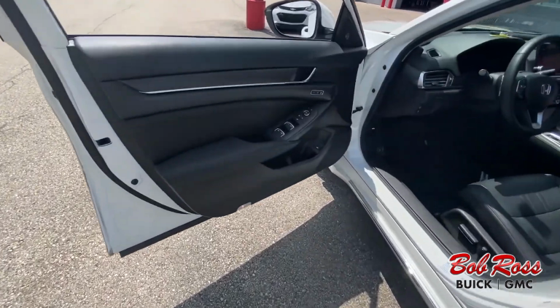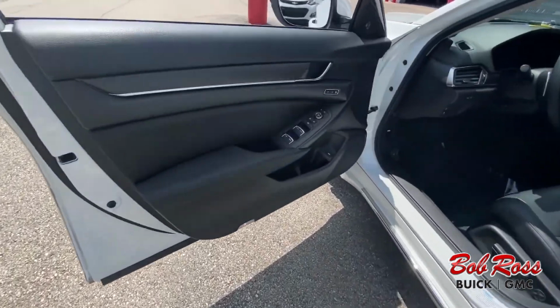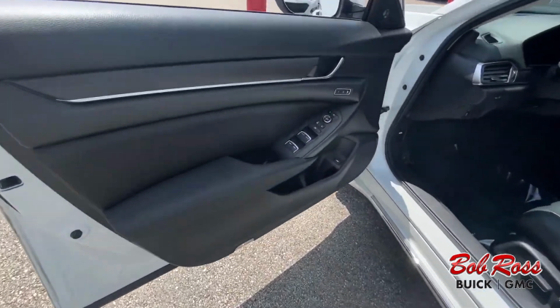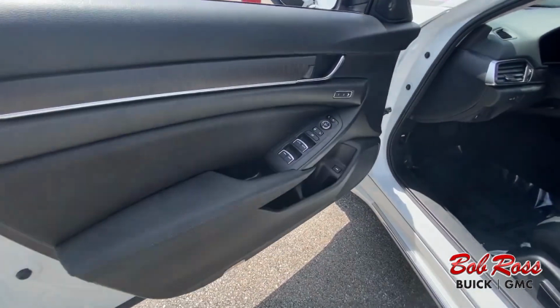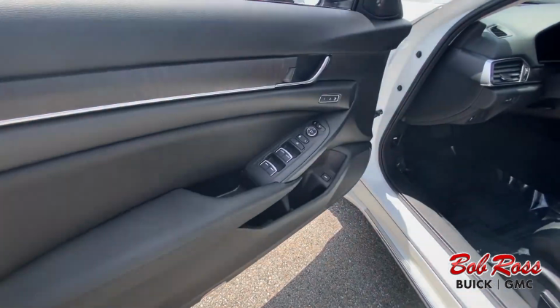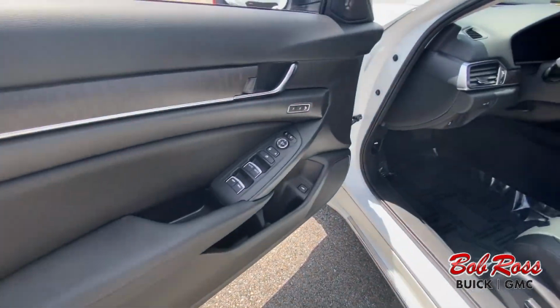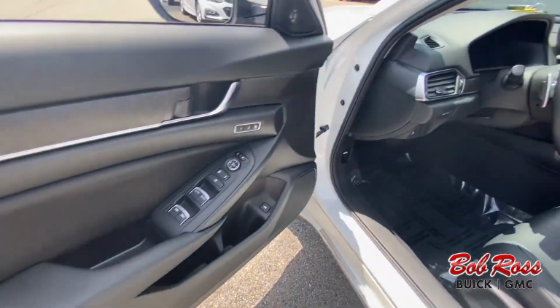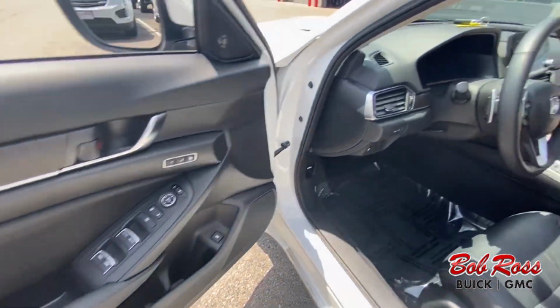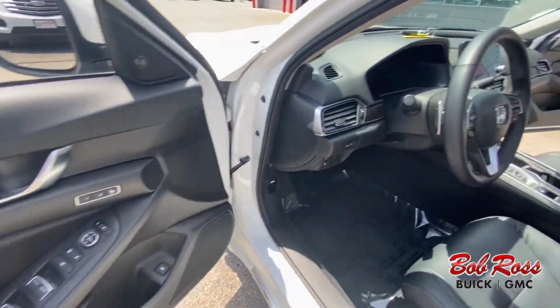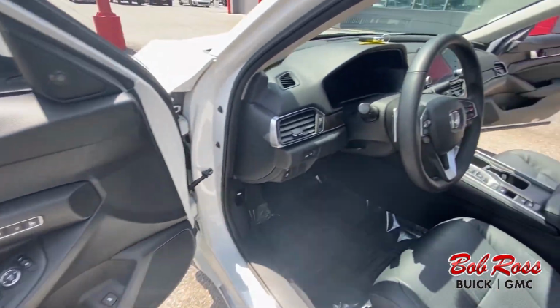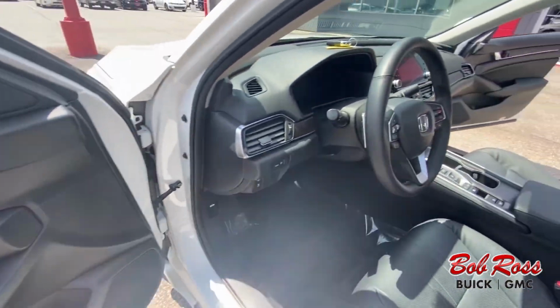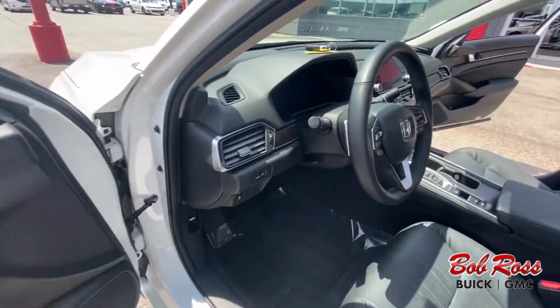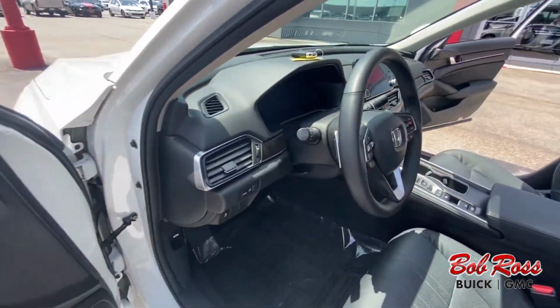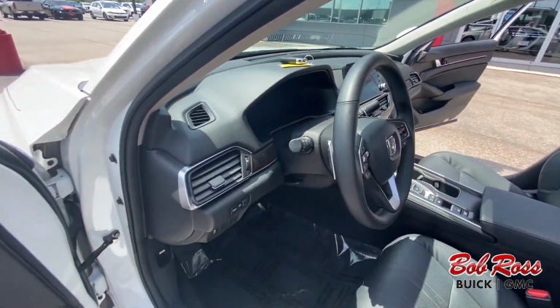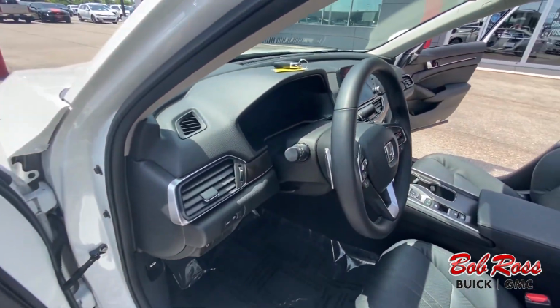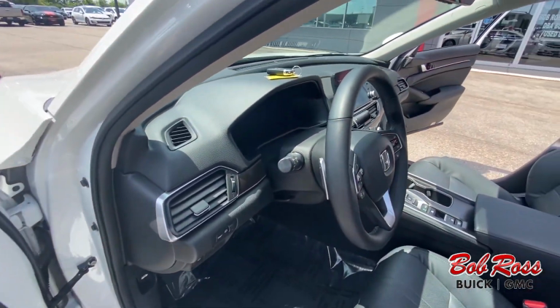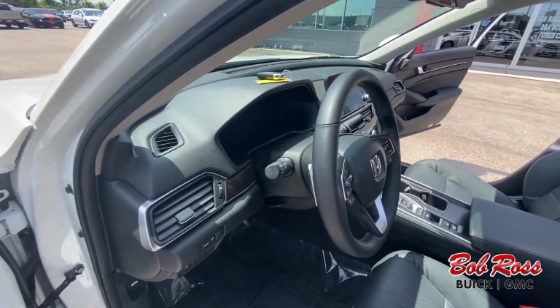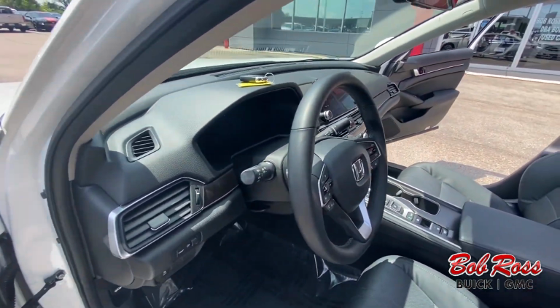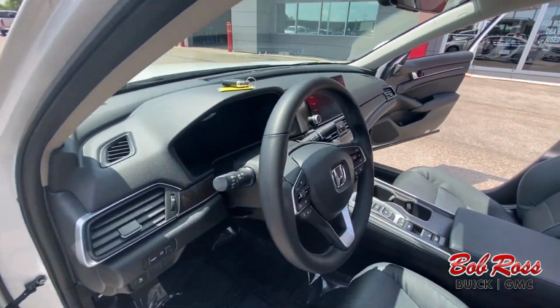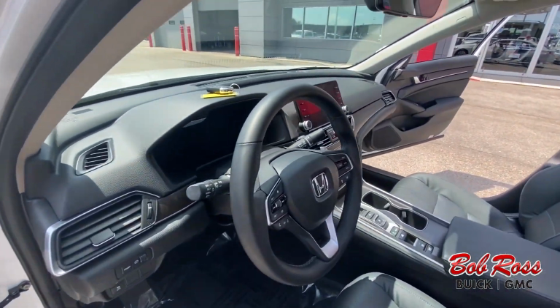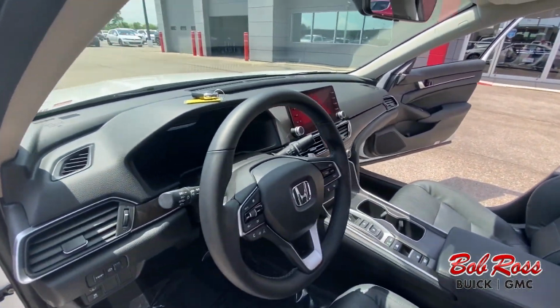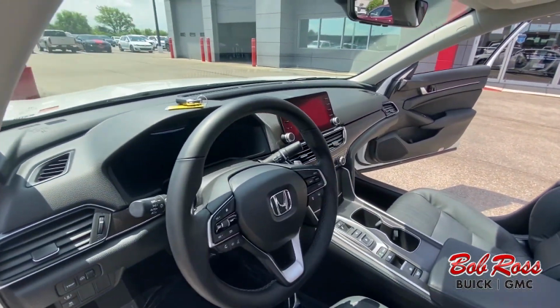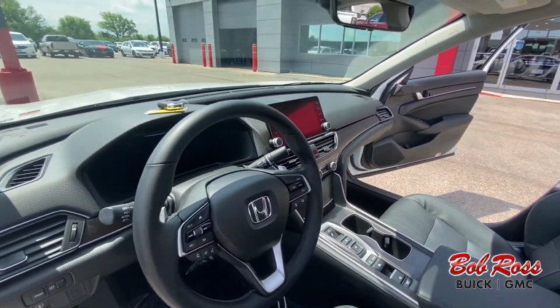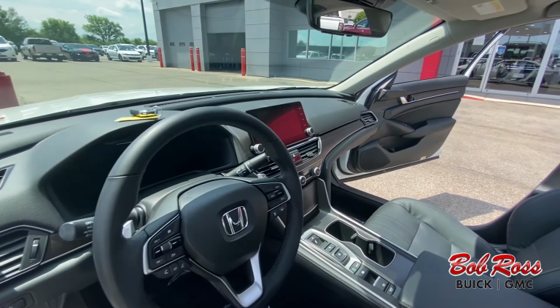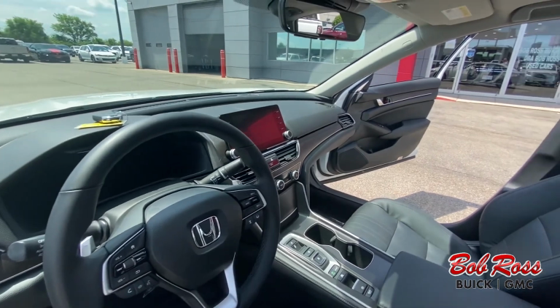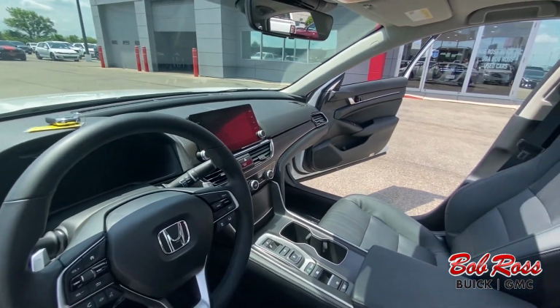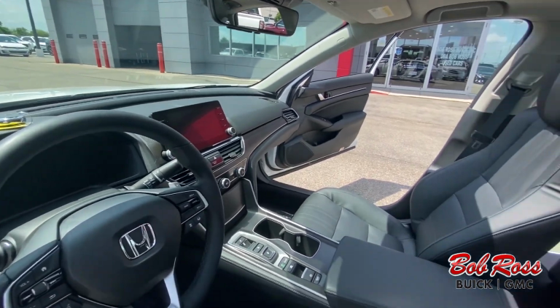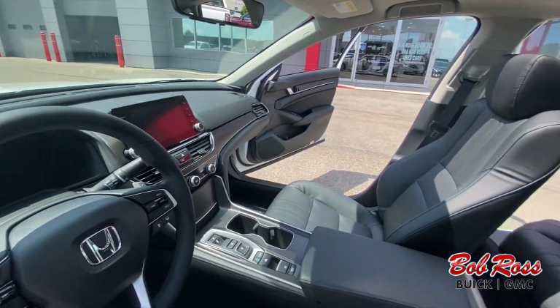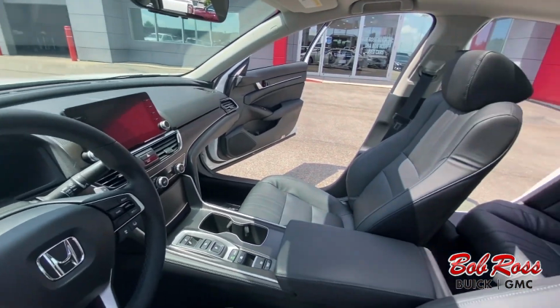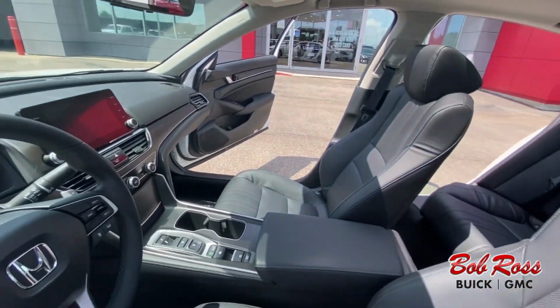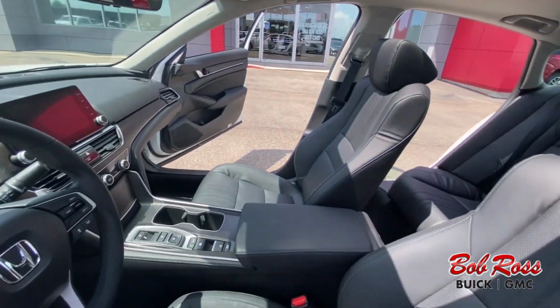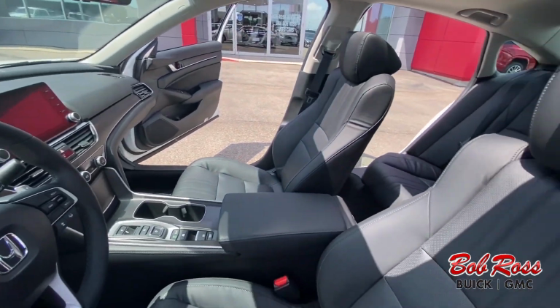Sunroof, paddle shifters with a 2.0-liter engine paired with the hybrid engine. Plenty of power.